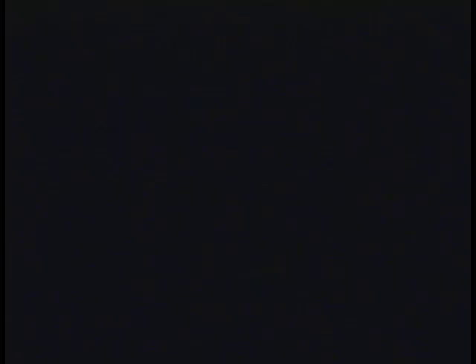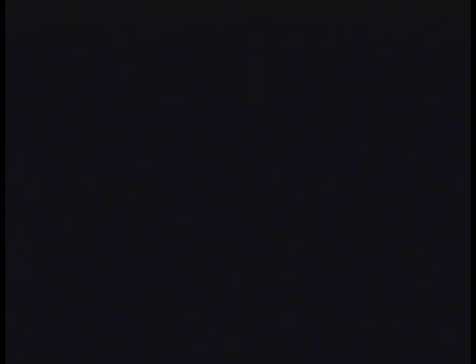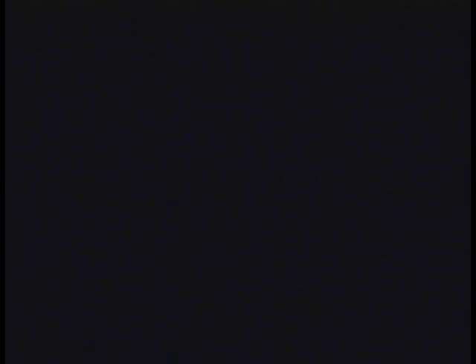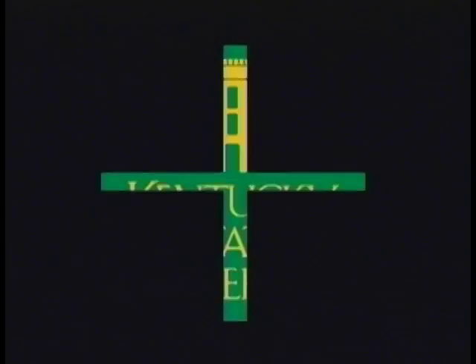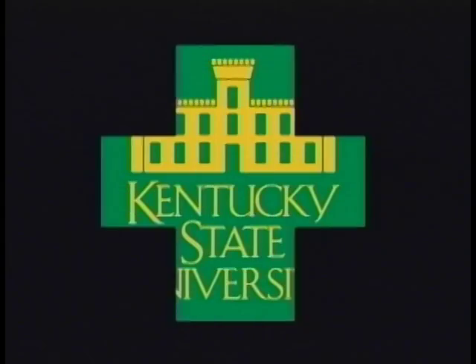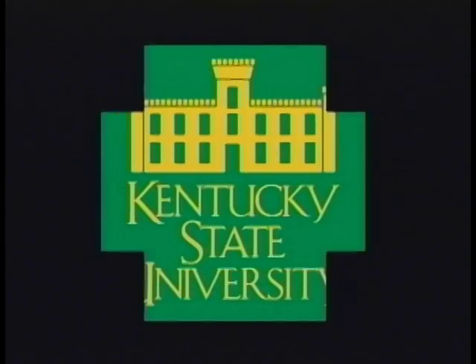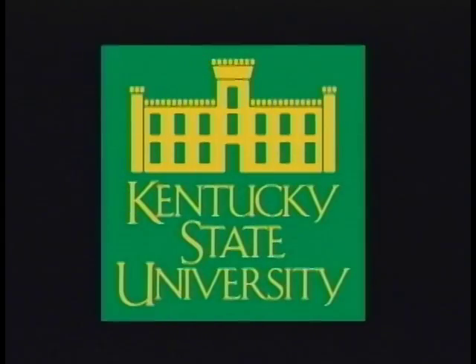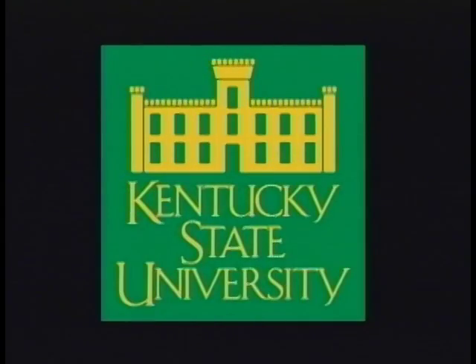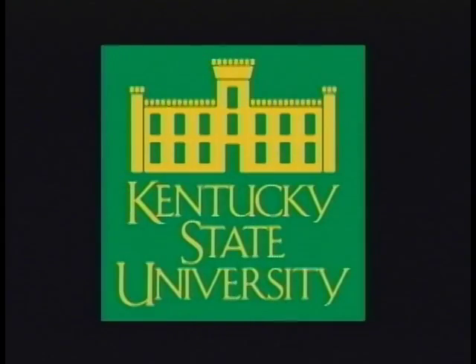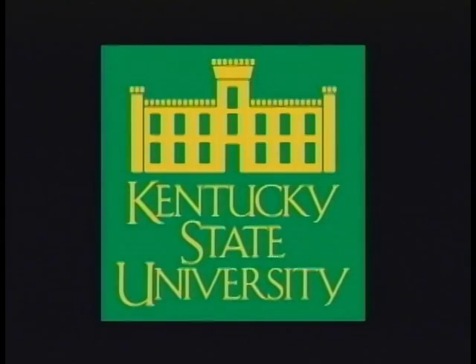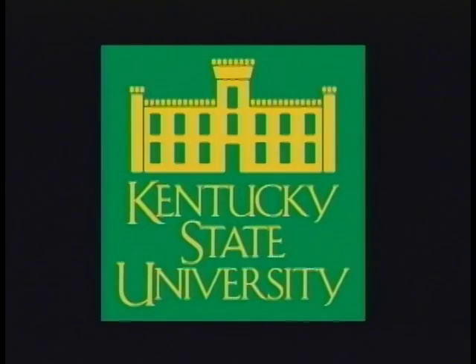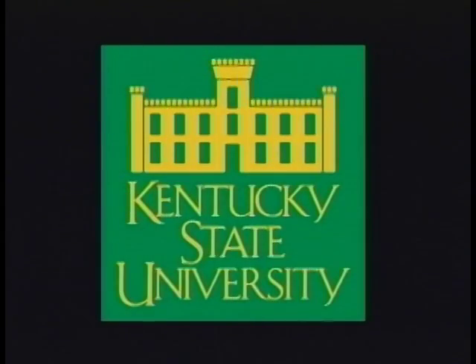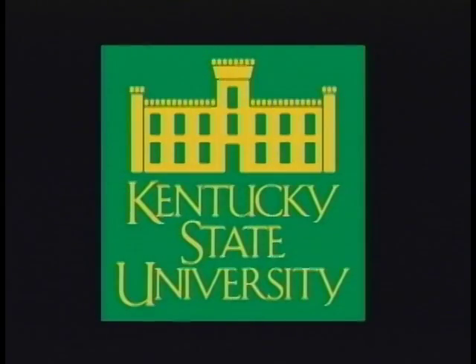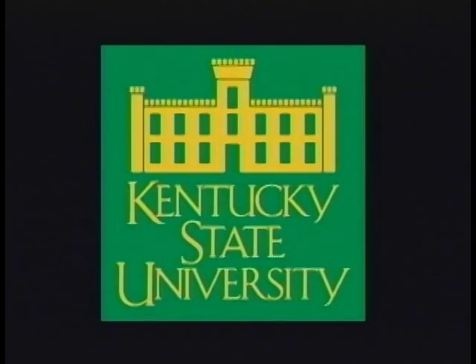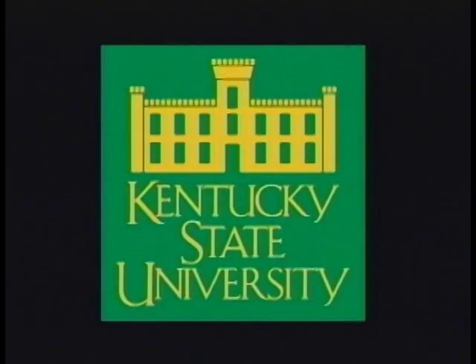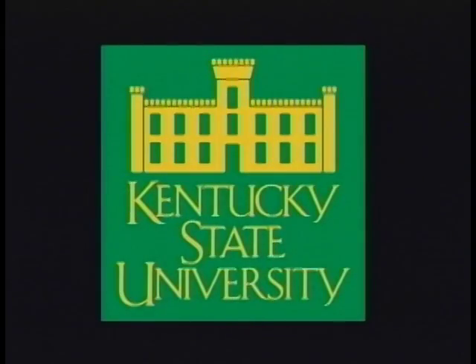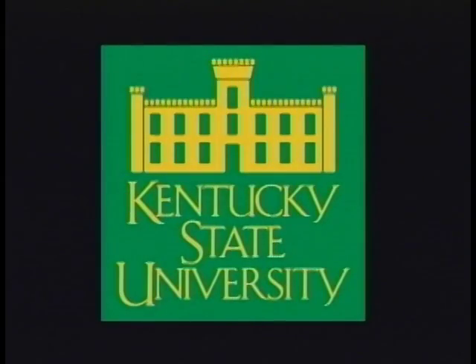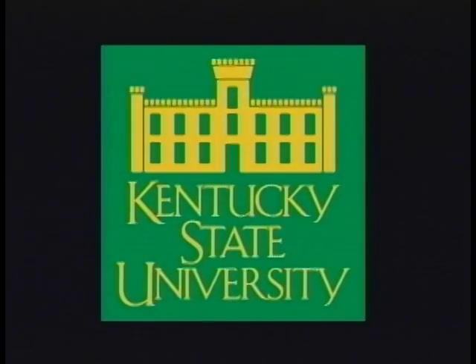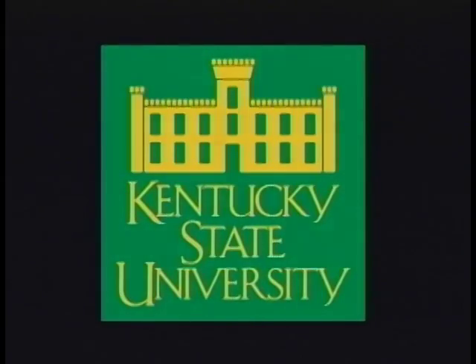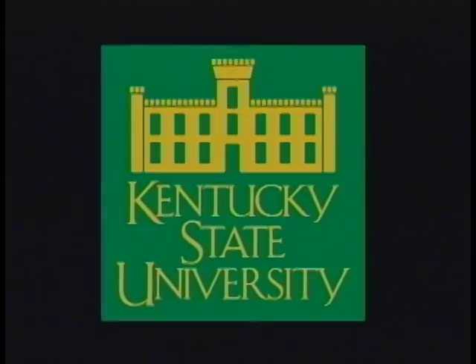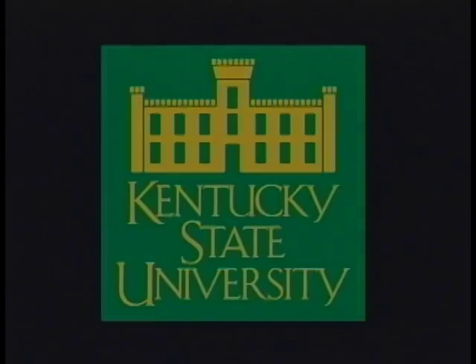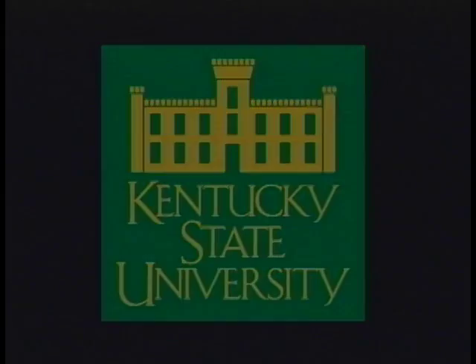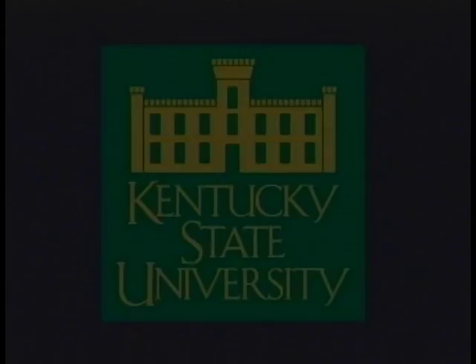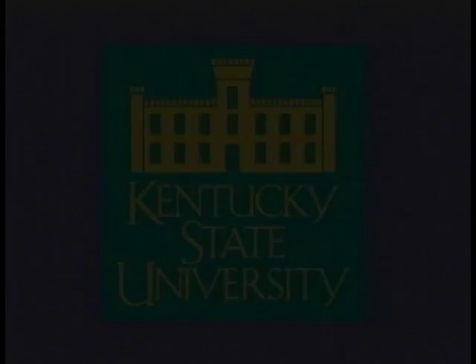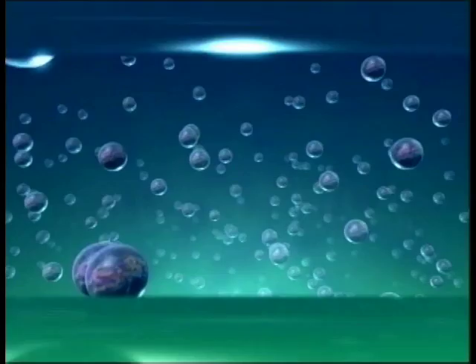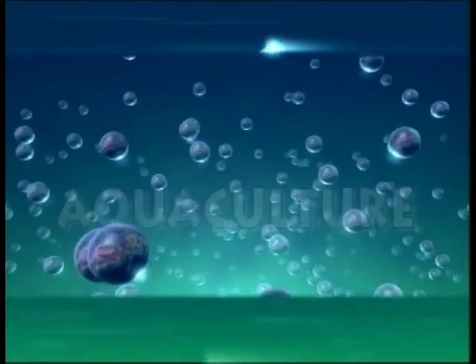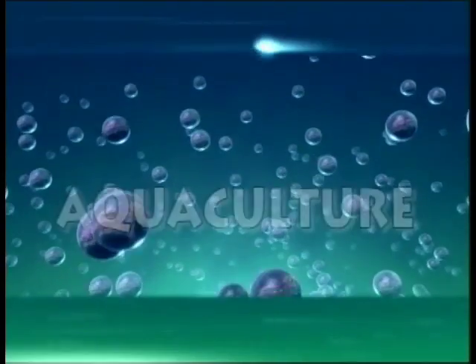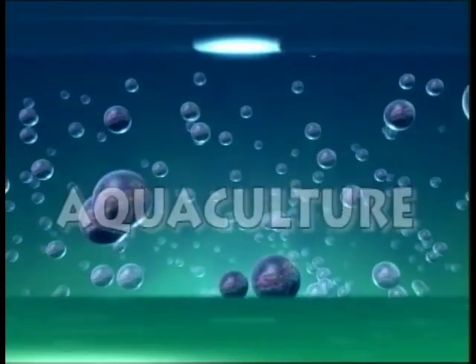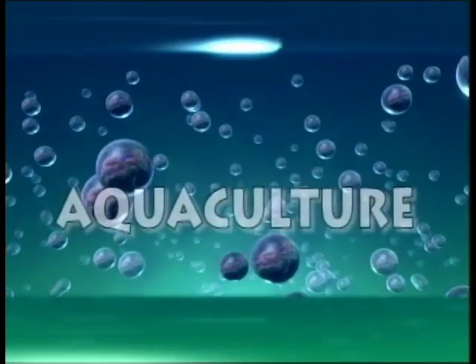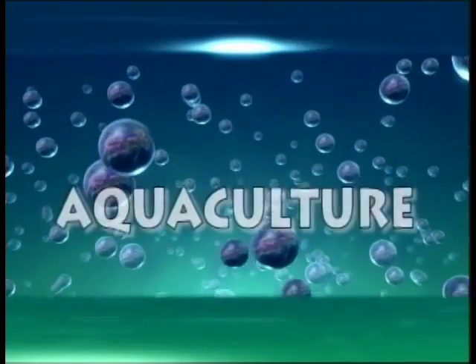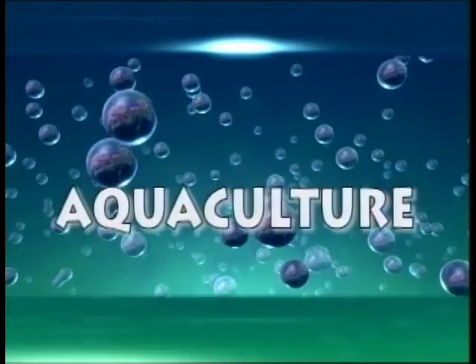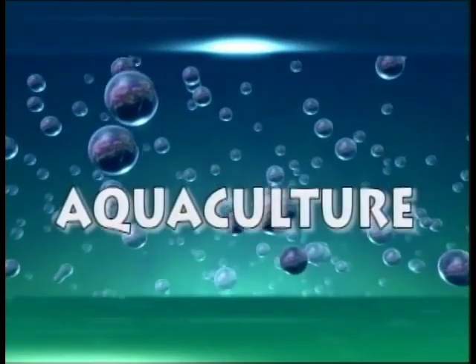A production of Kentucky State University Aquaculture.